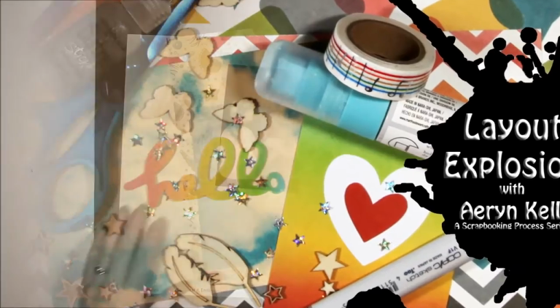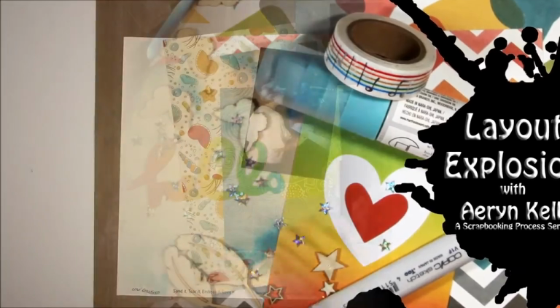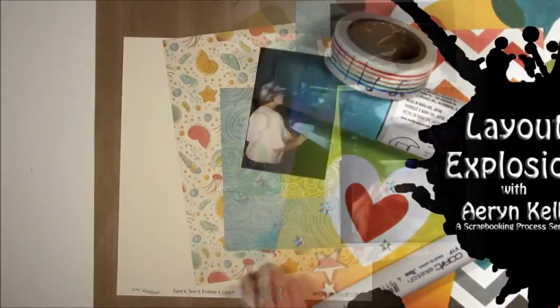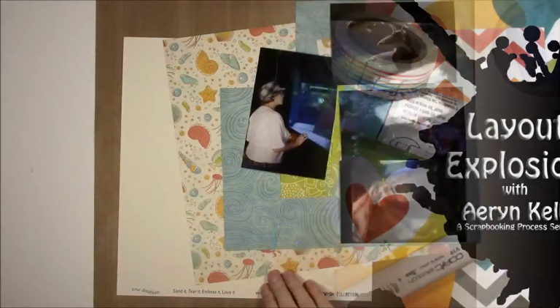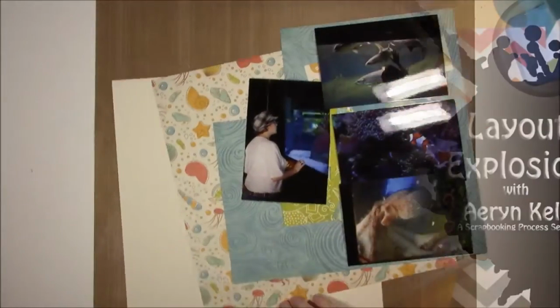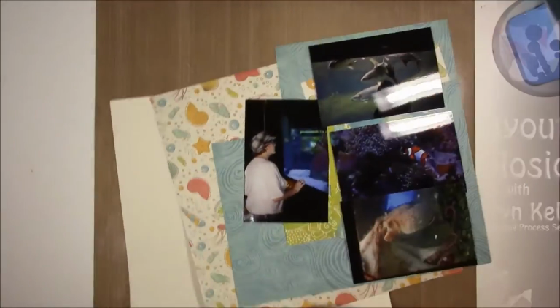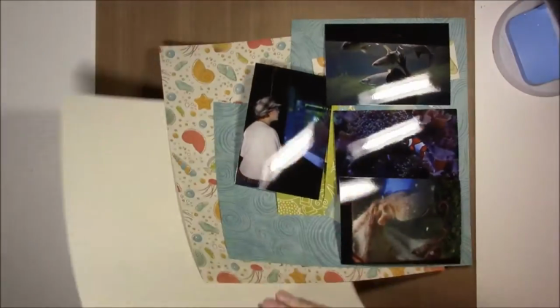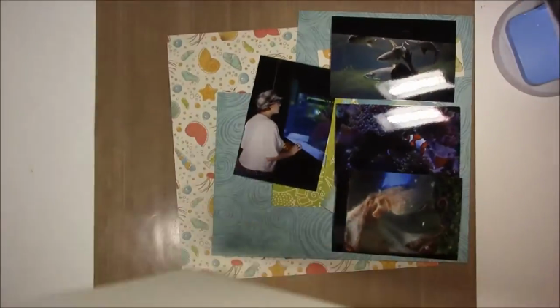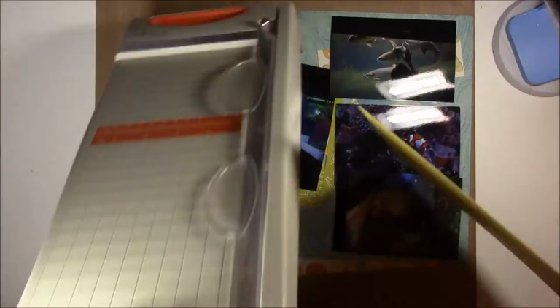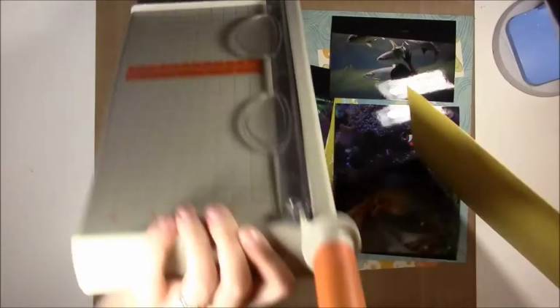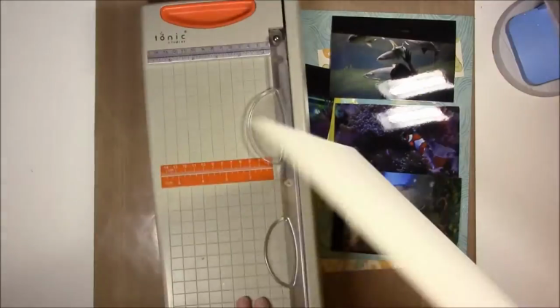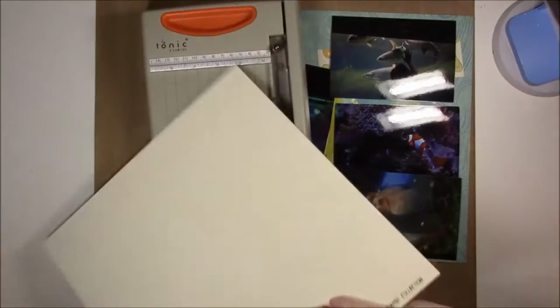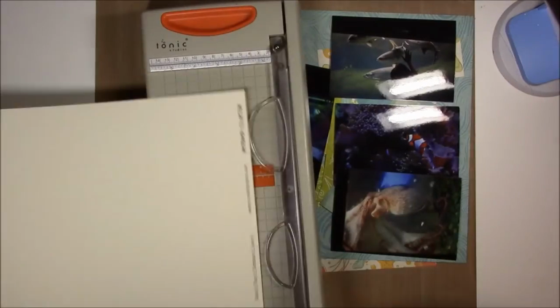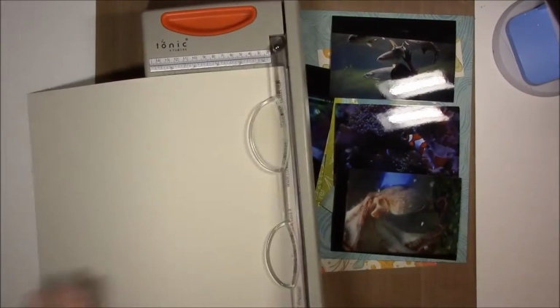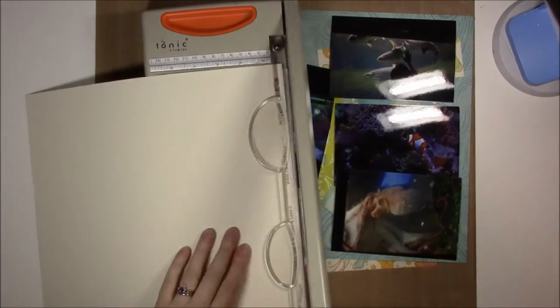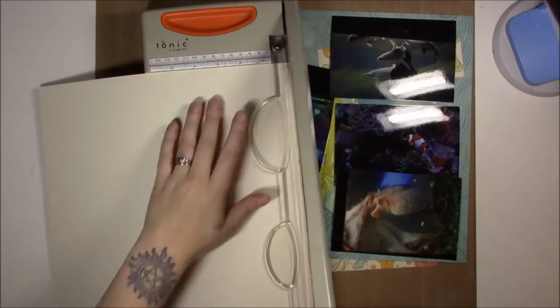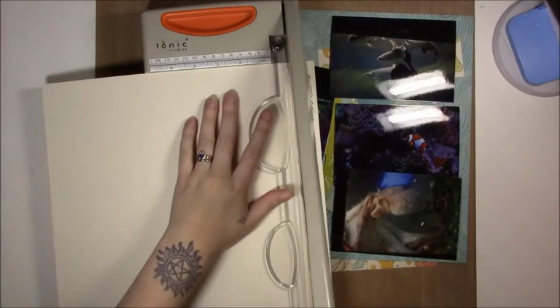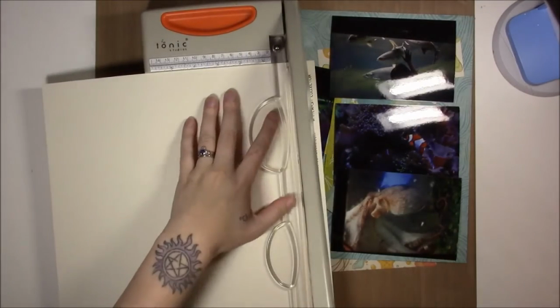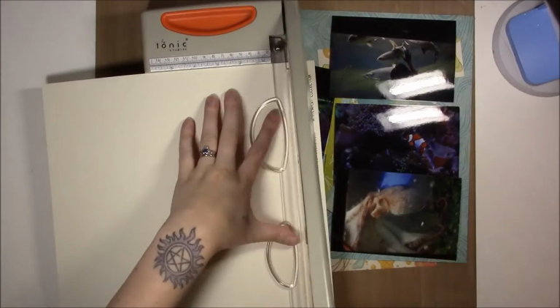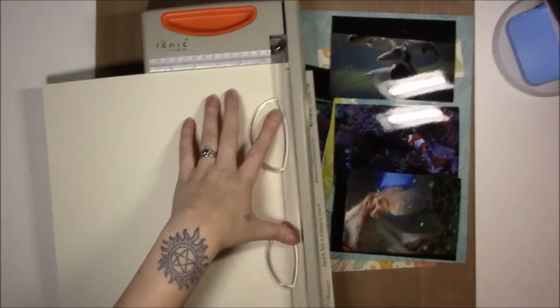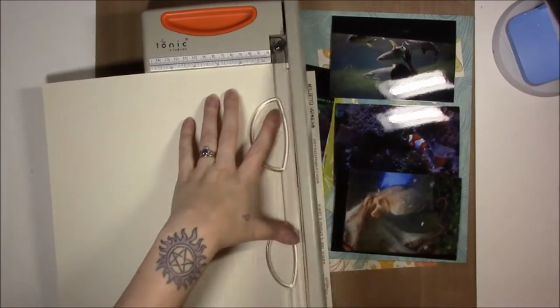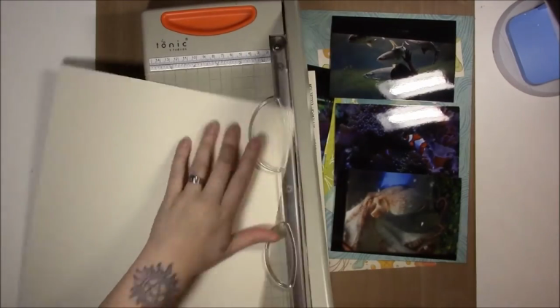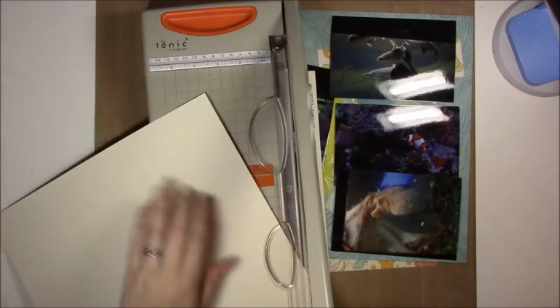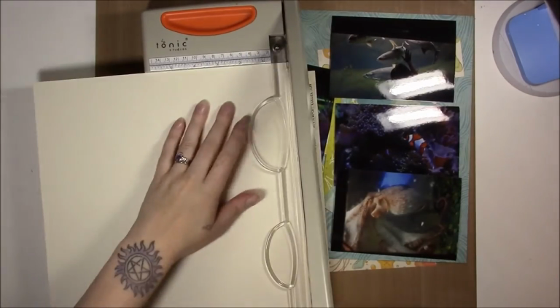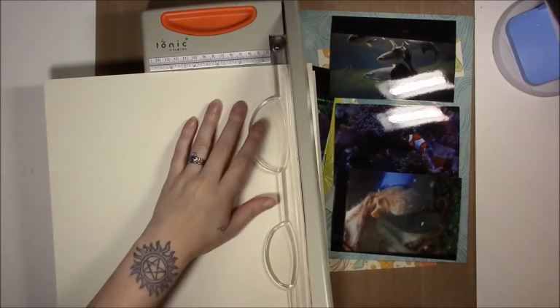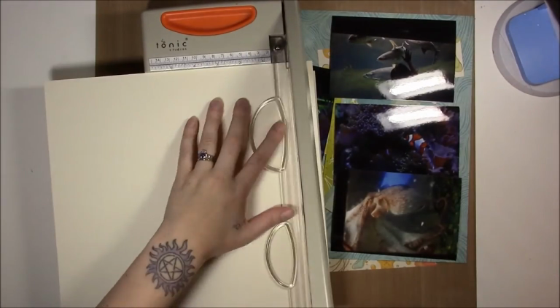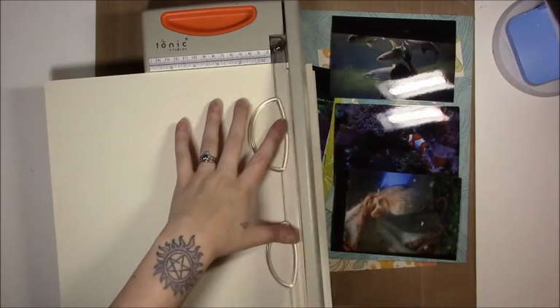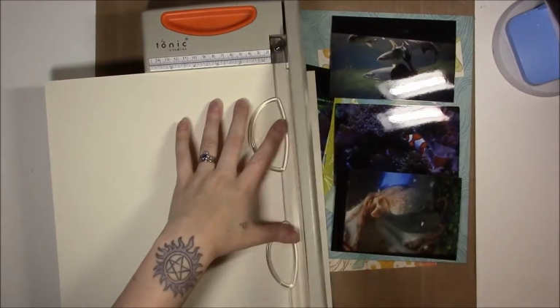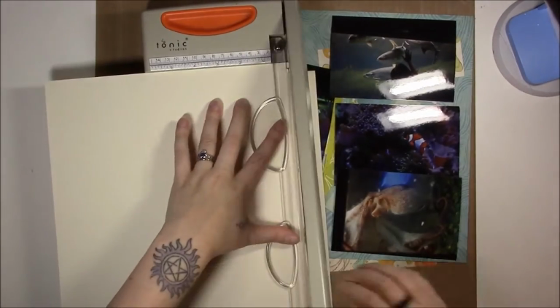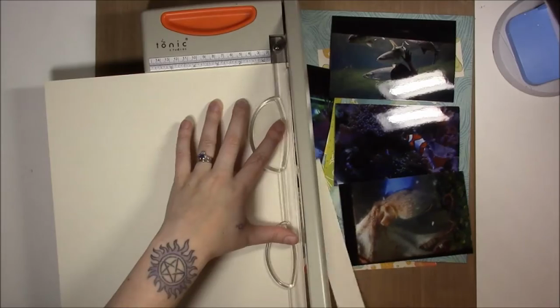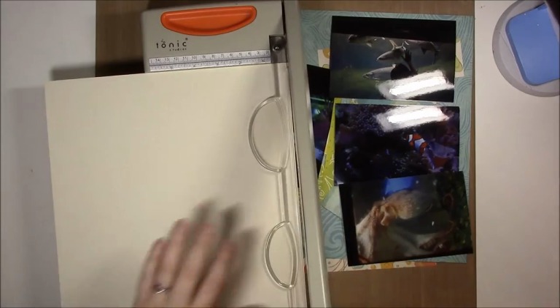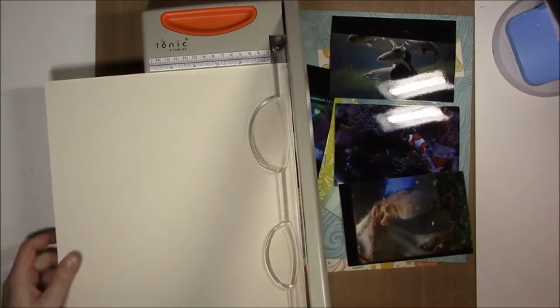Hi guys, it's Erin, and I'm here with just a generic, I want to make something kind of layout.